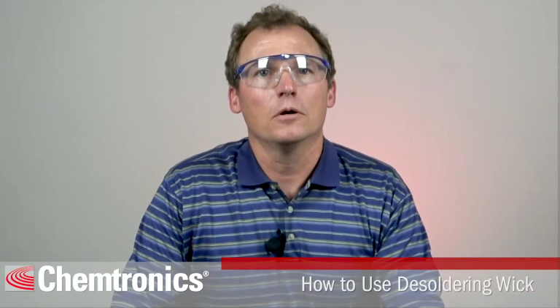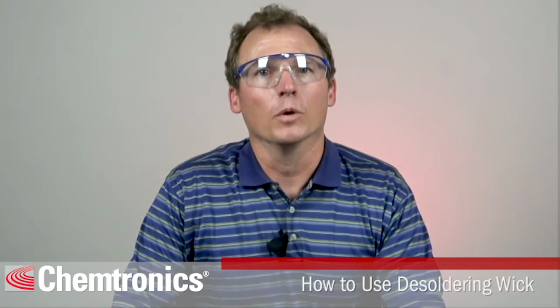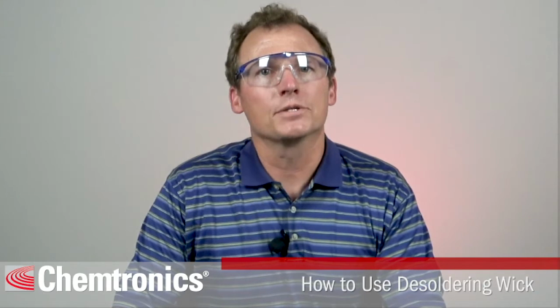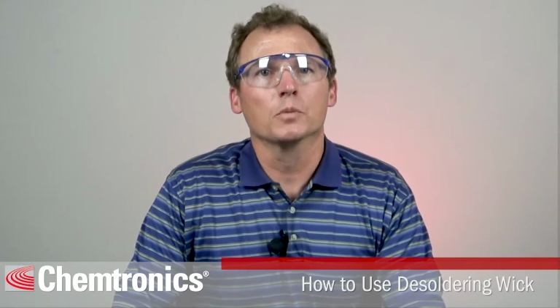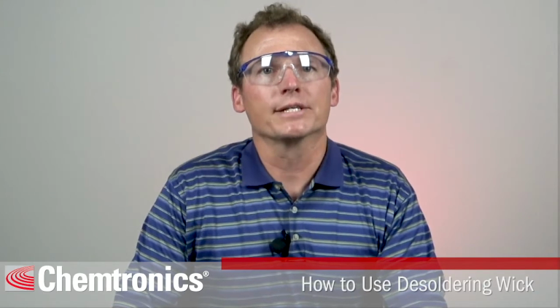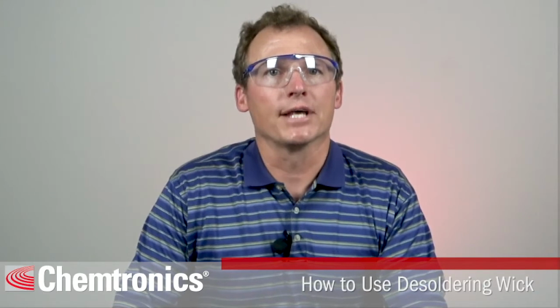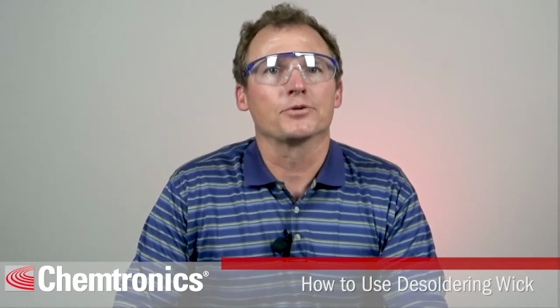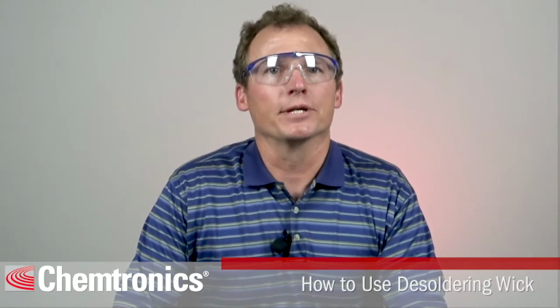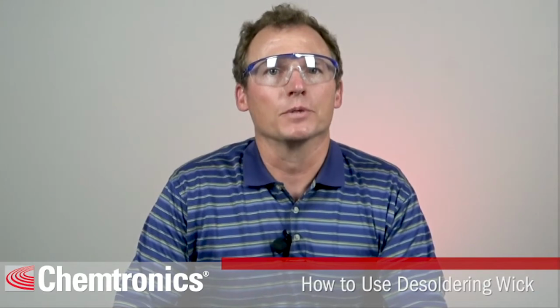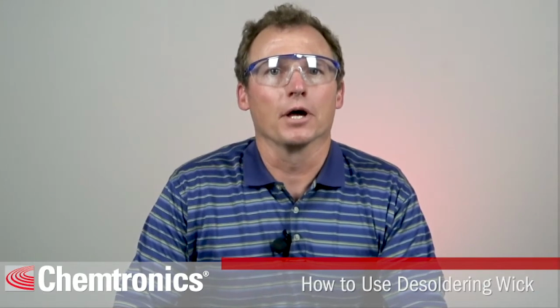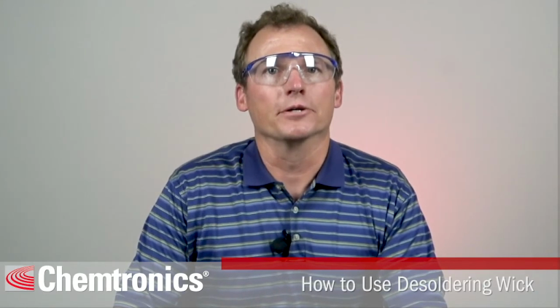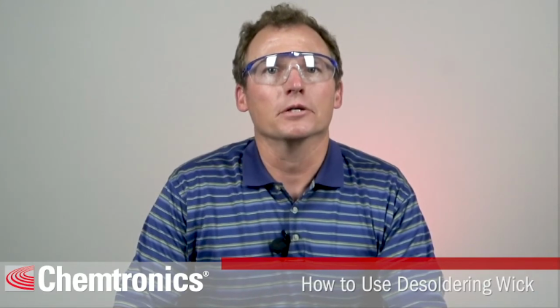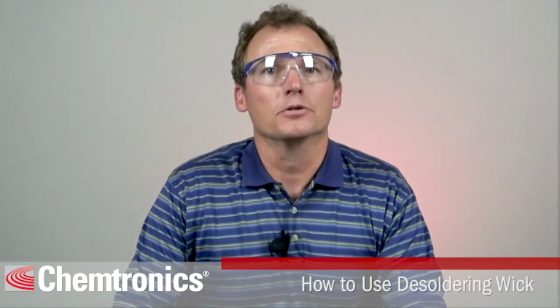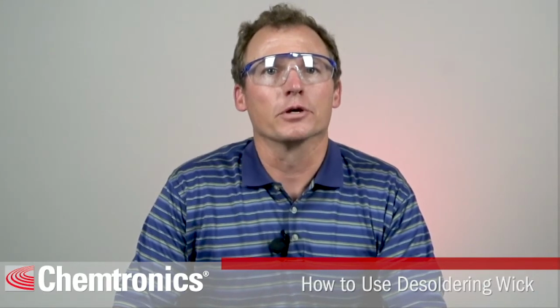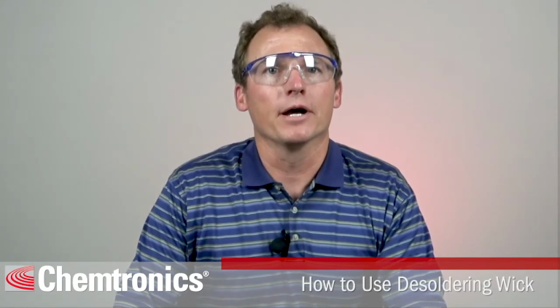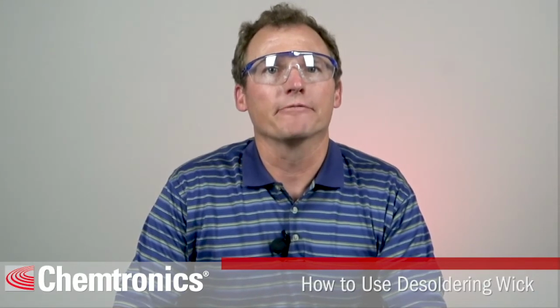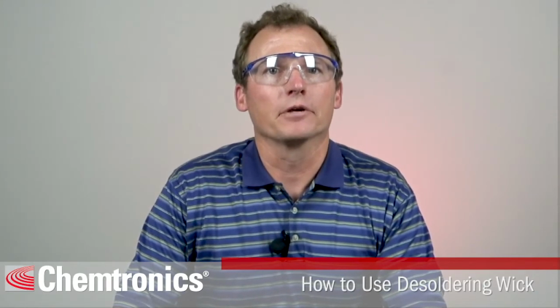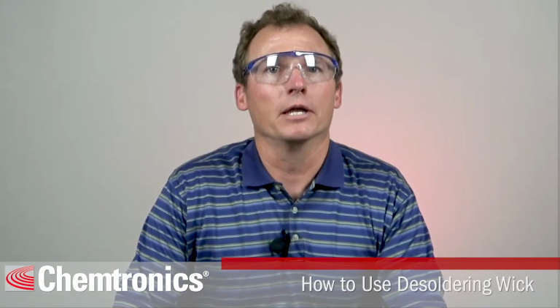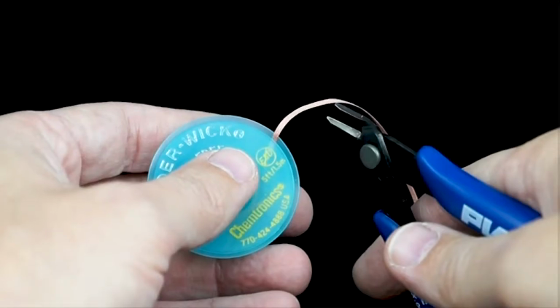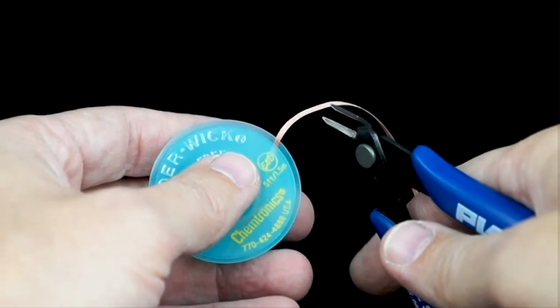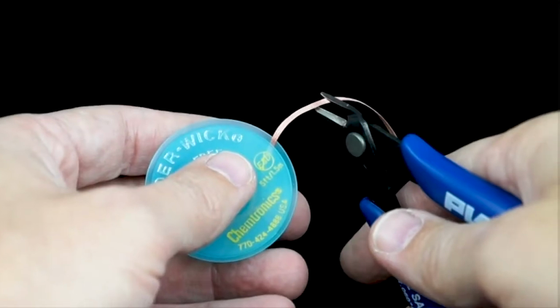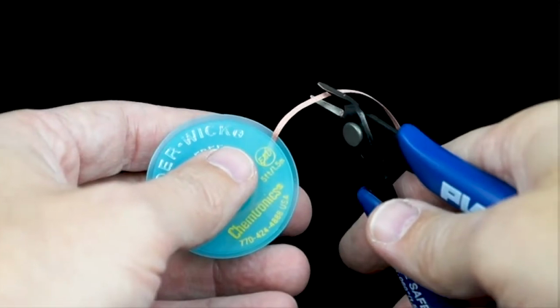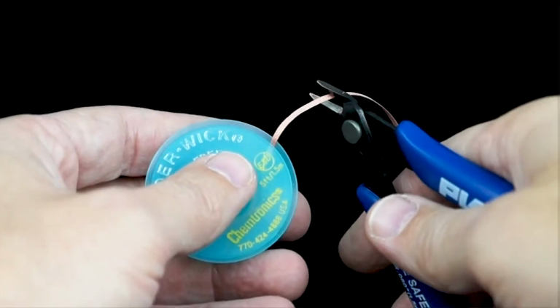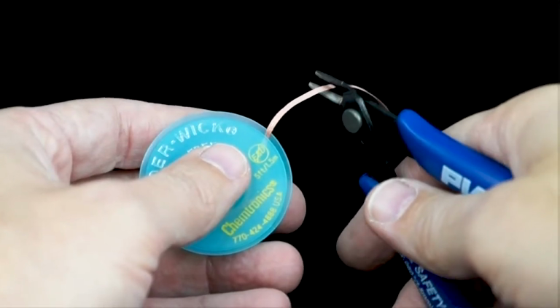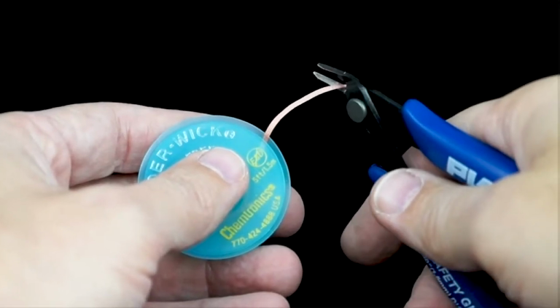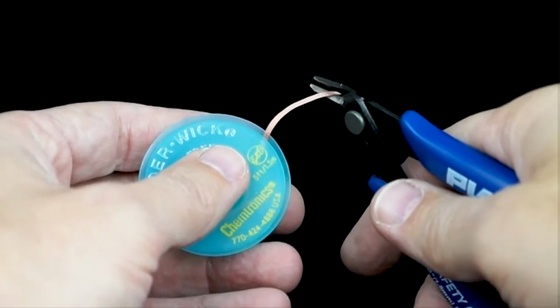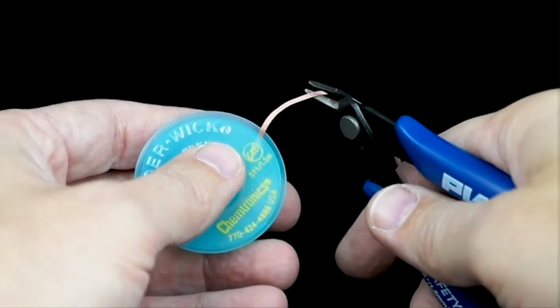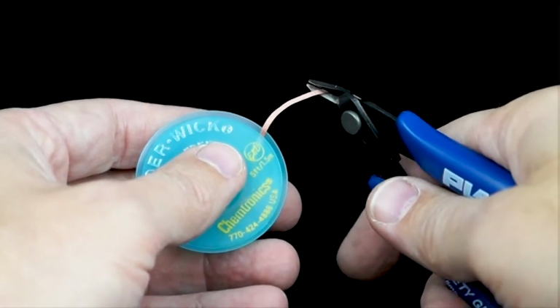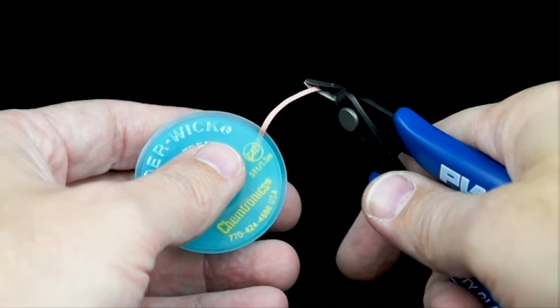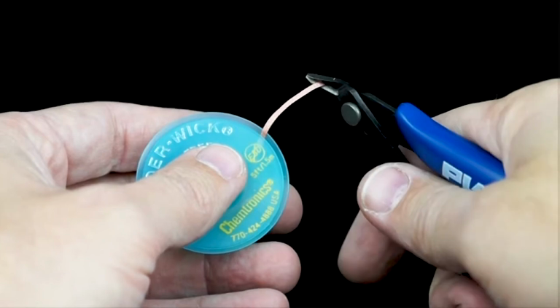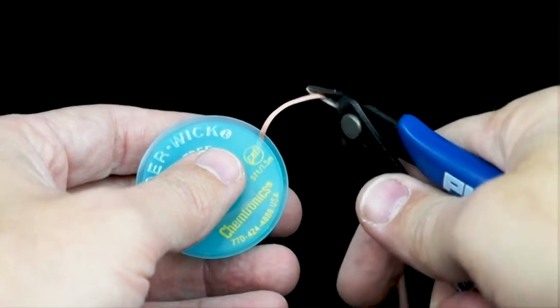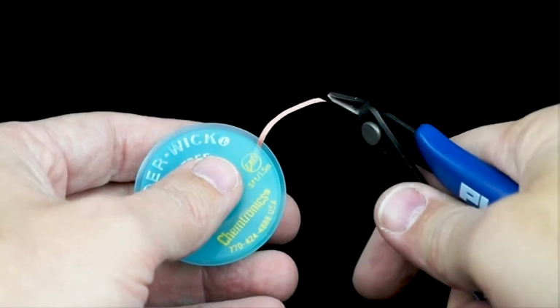Once the wick is saturated with solder, trim it off and move to a new piece of wick for your next desoldering.